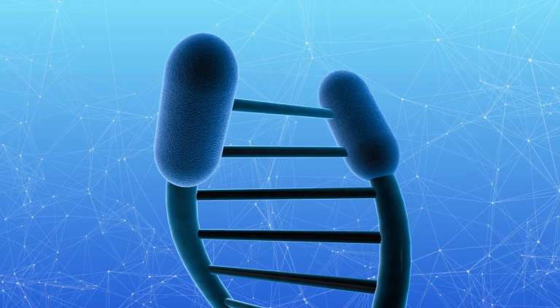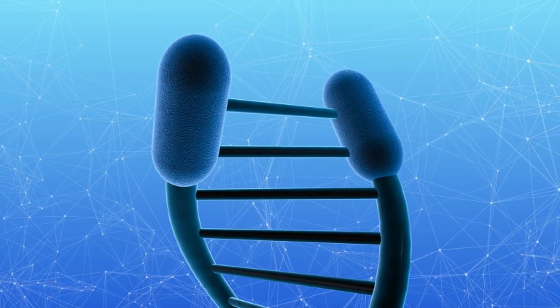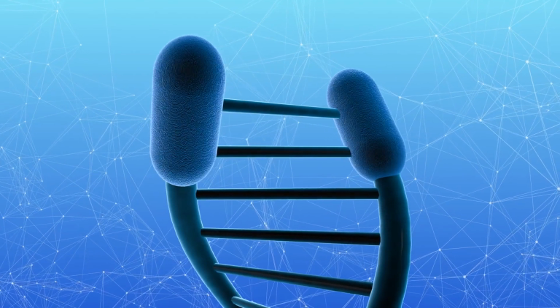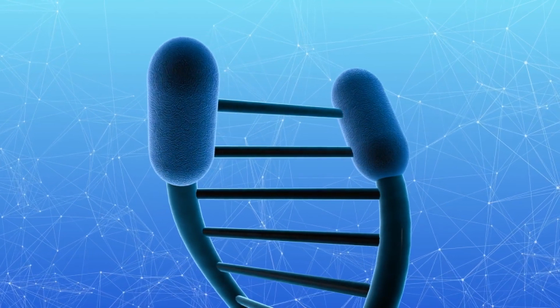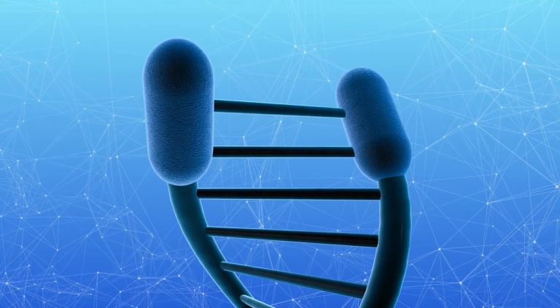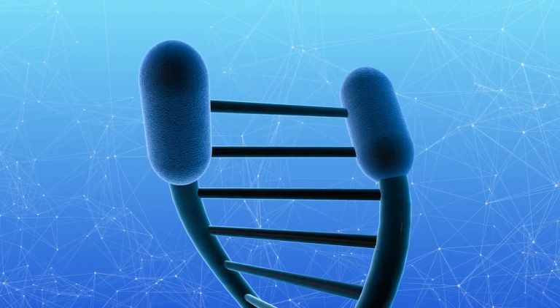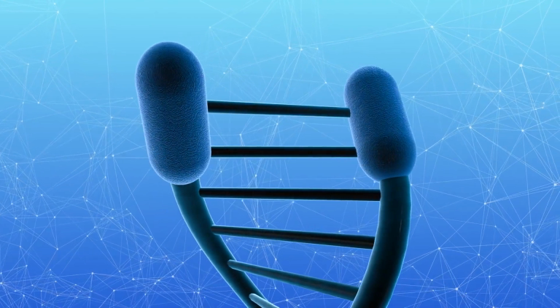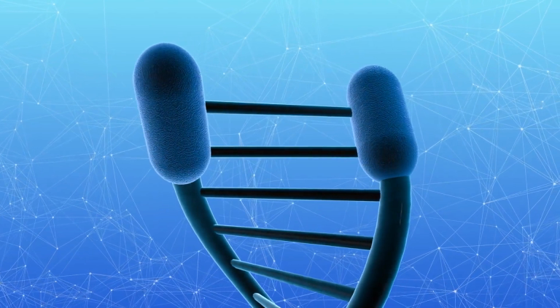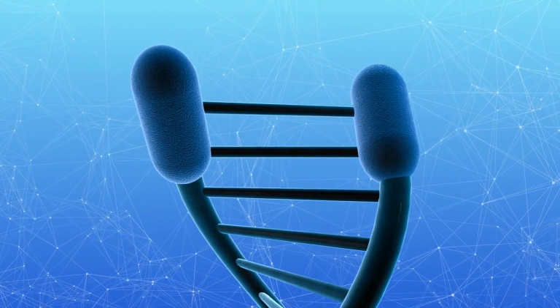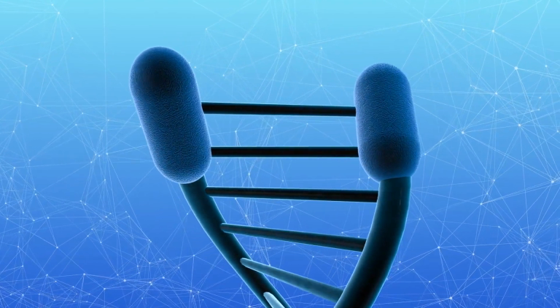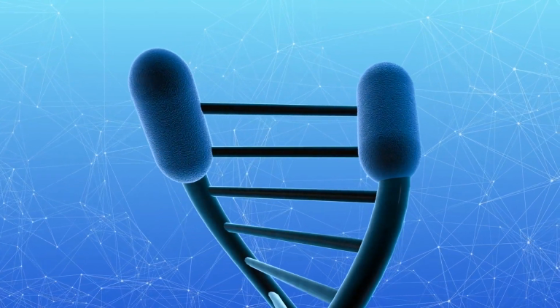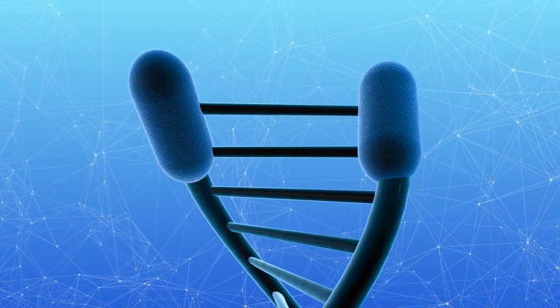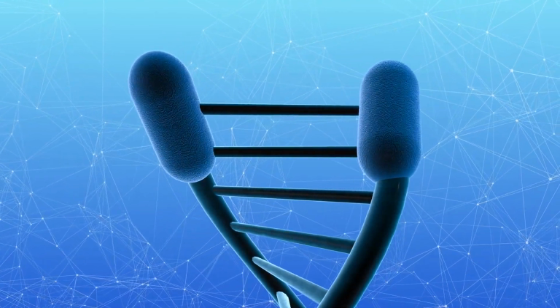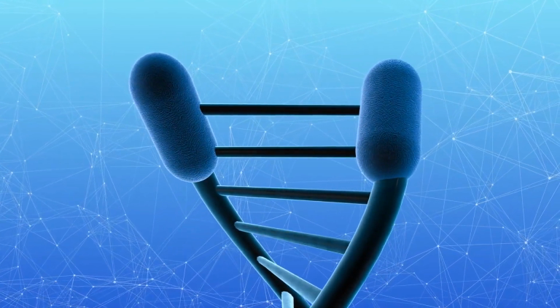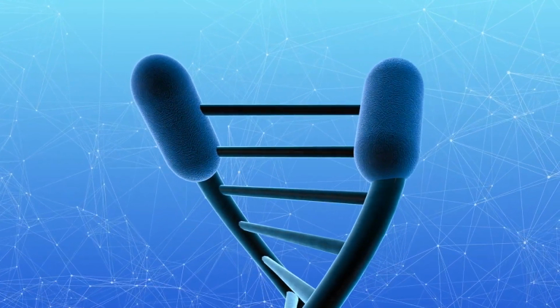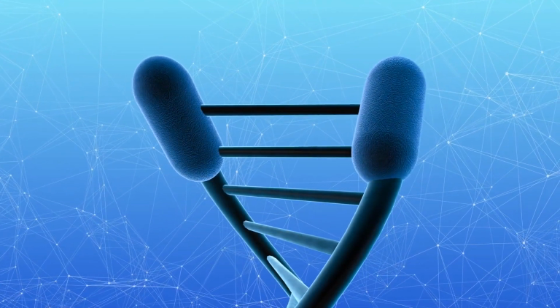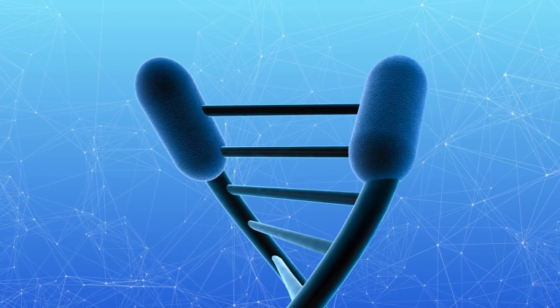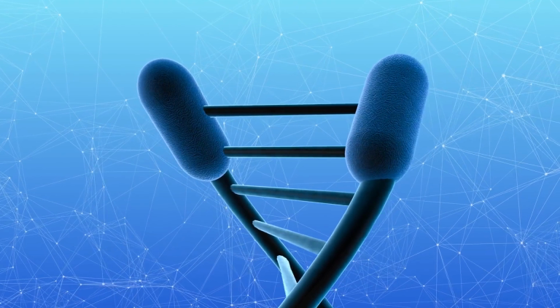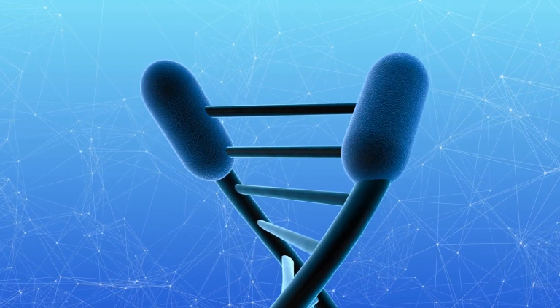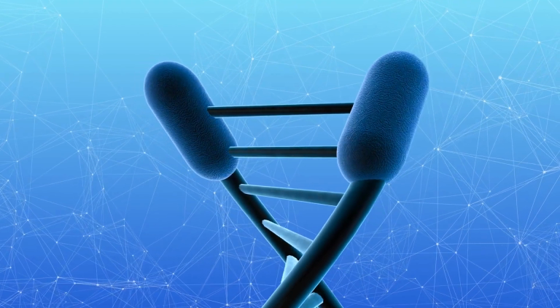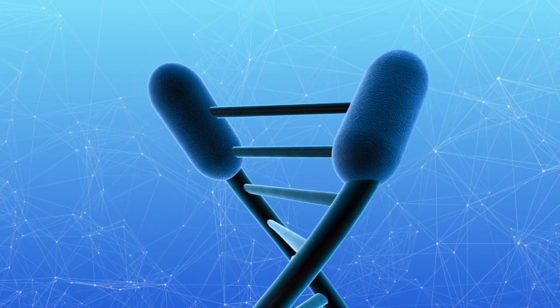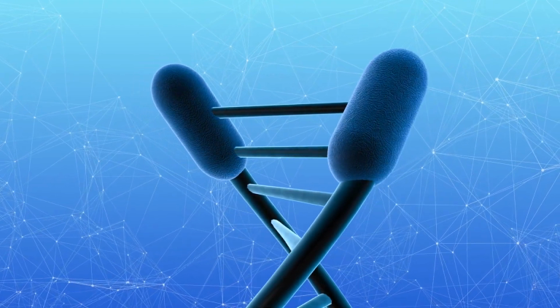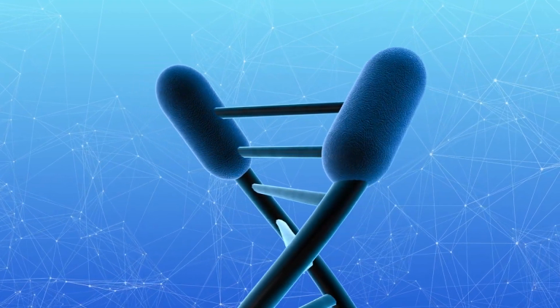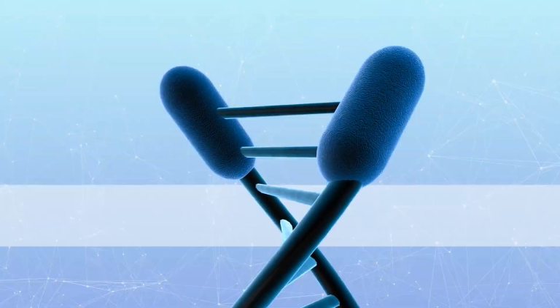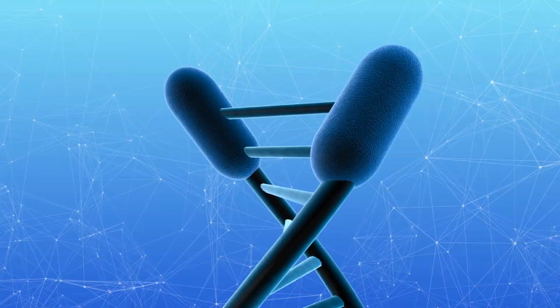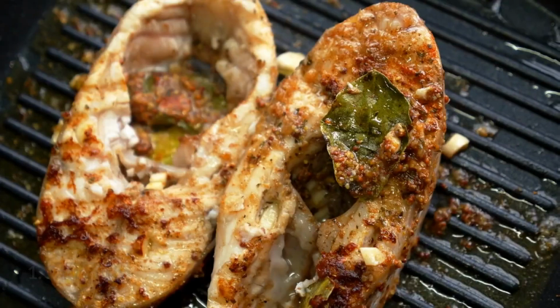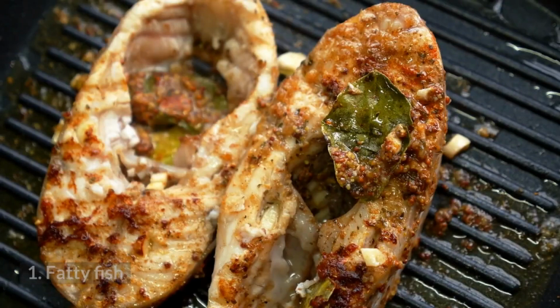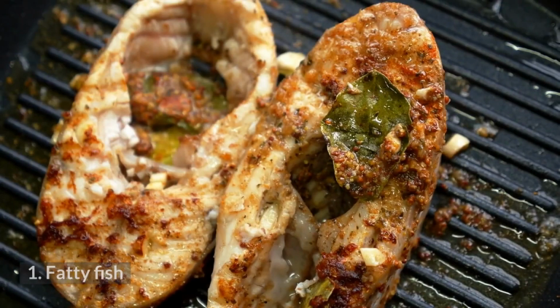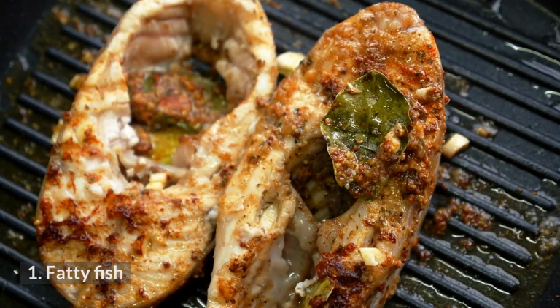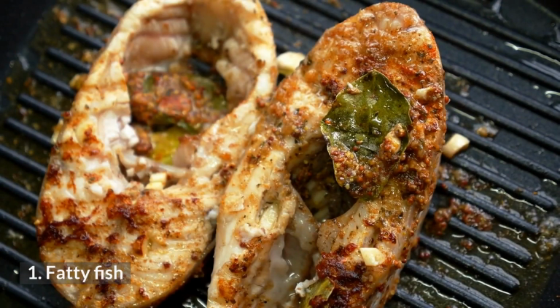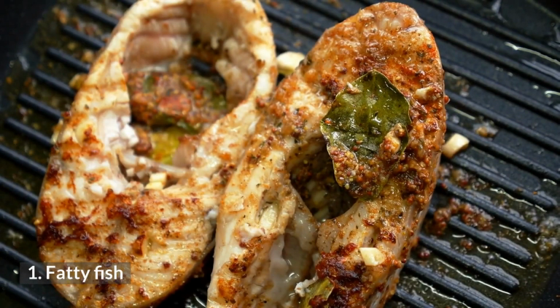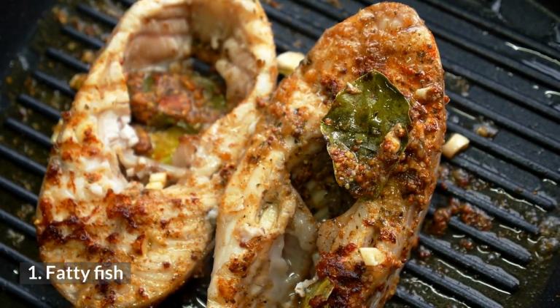Here are 12 nutritious foods that support healthy aging. Number 1: Fatty Fish.